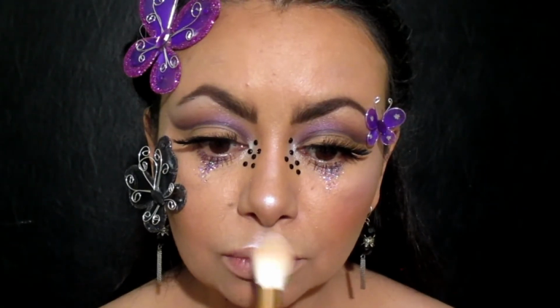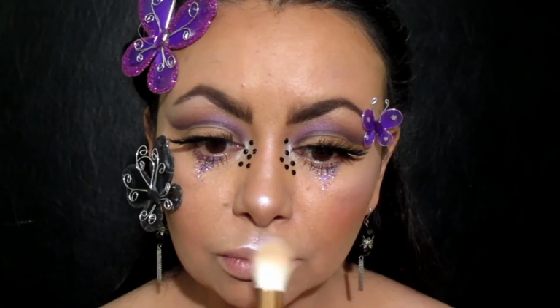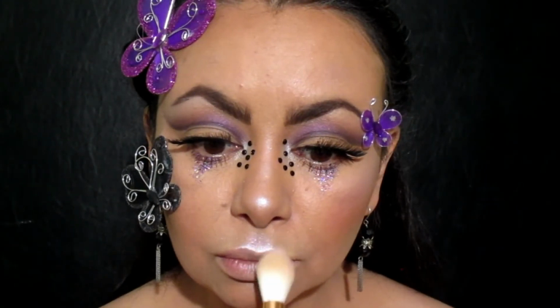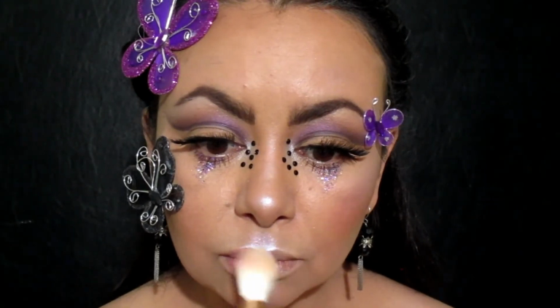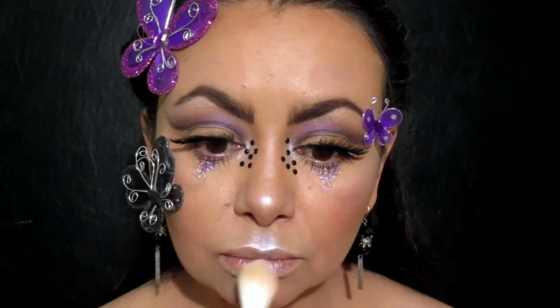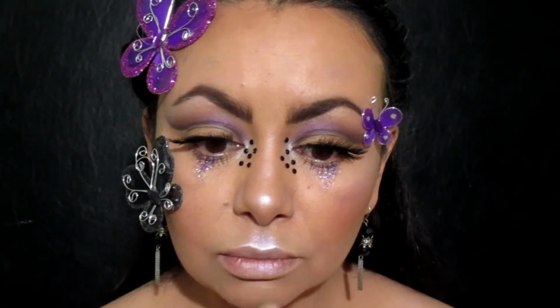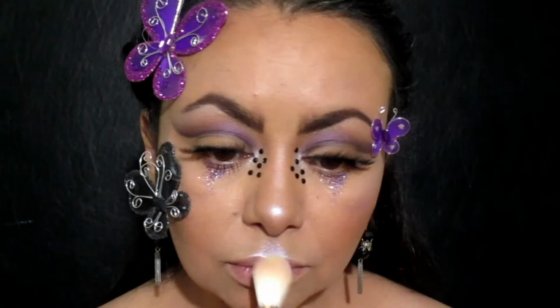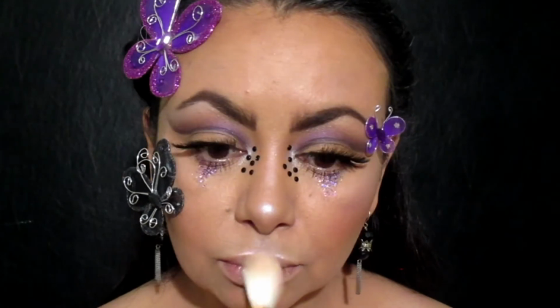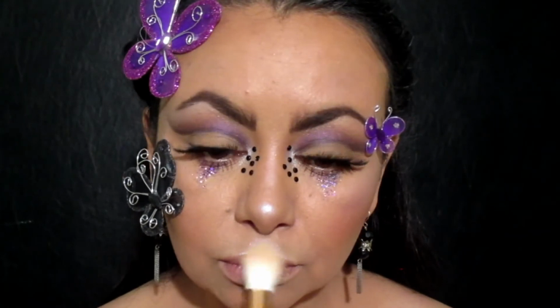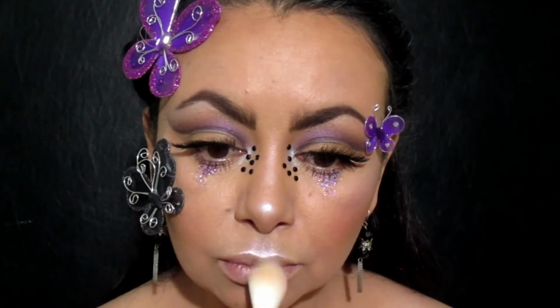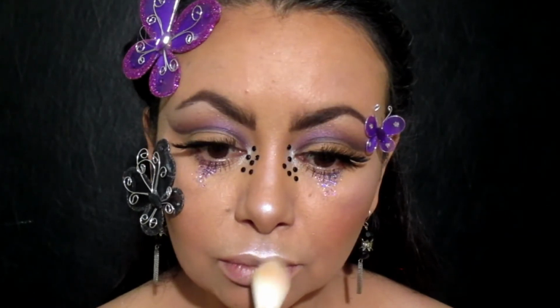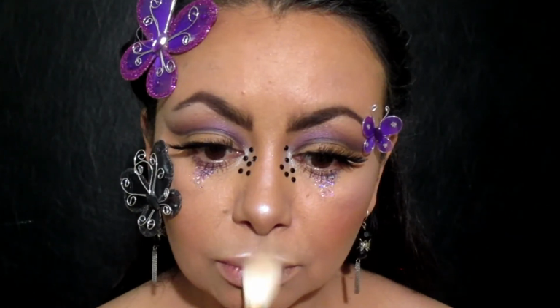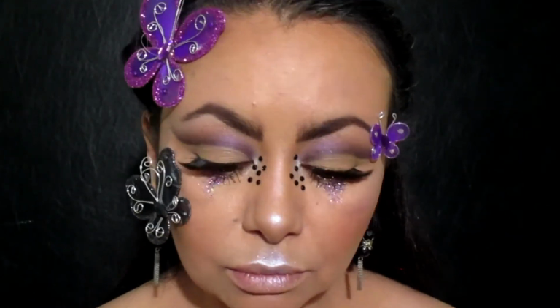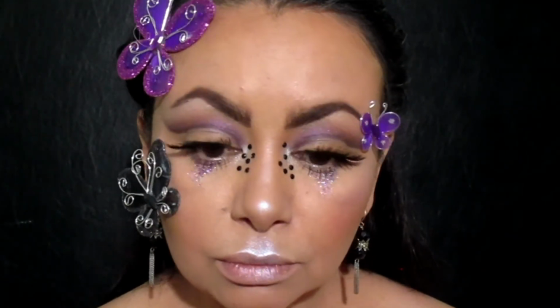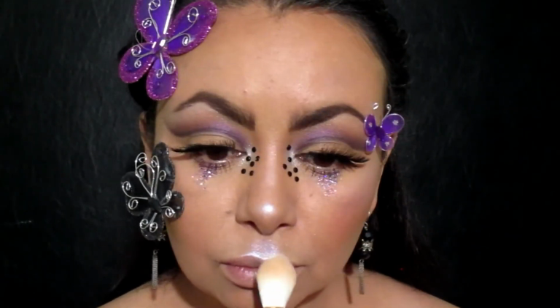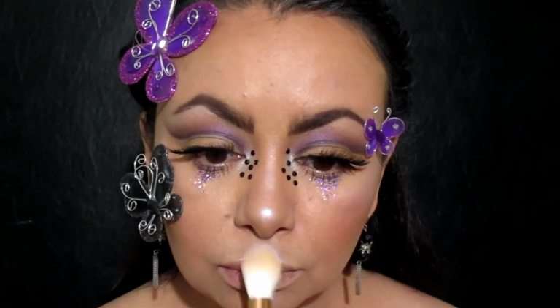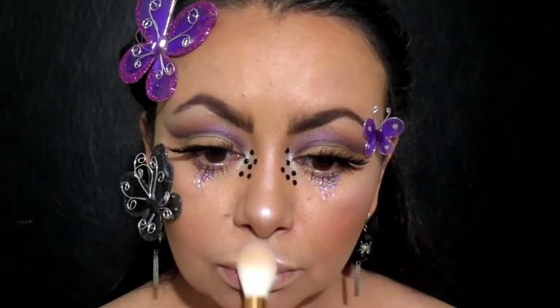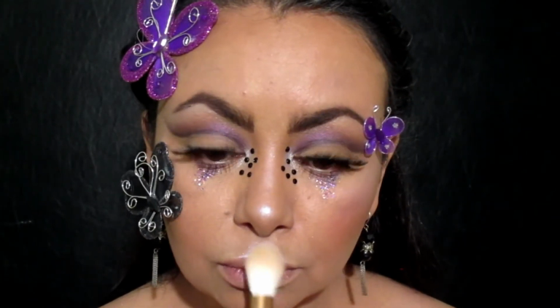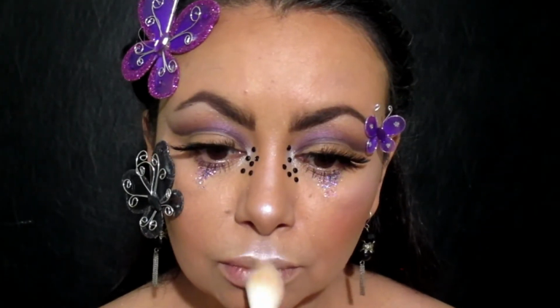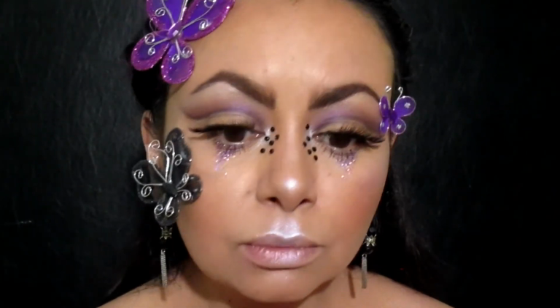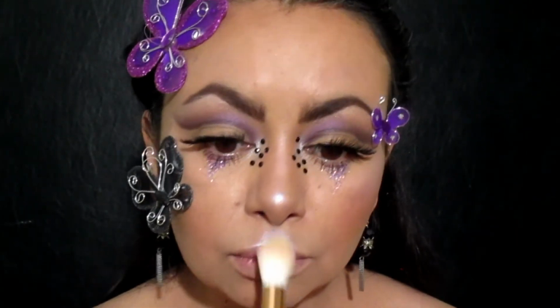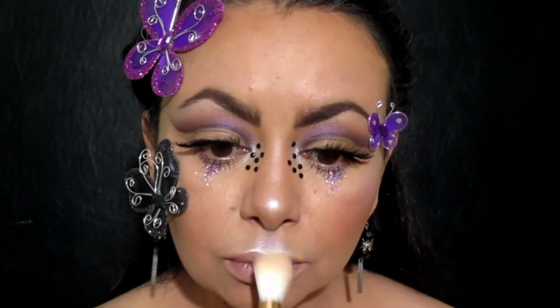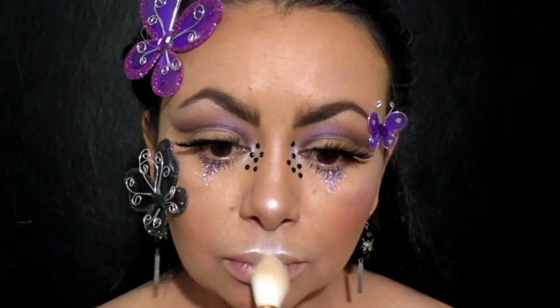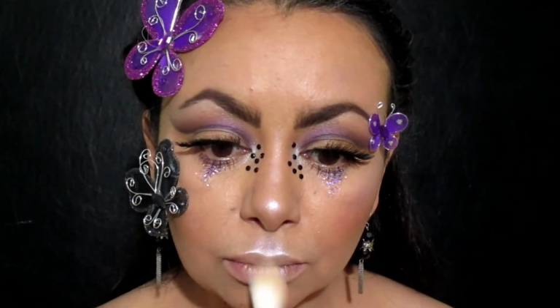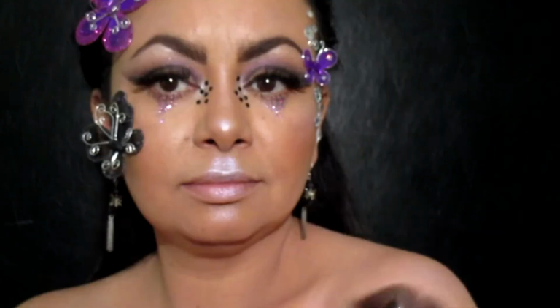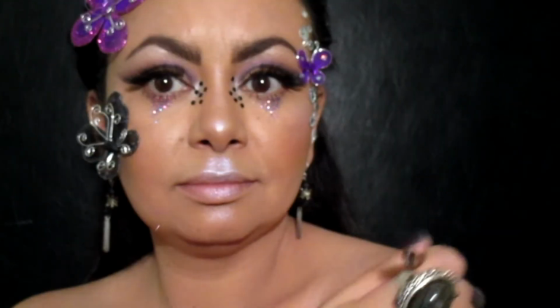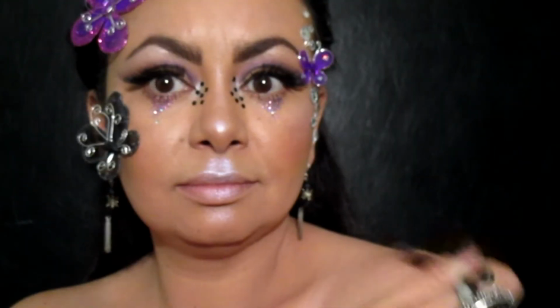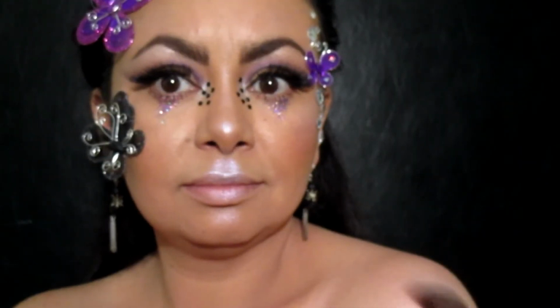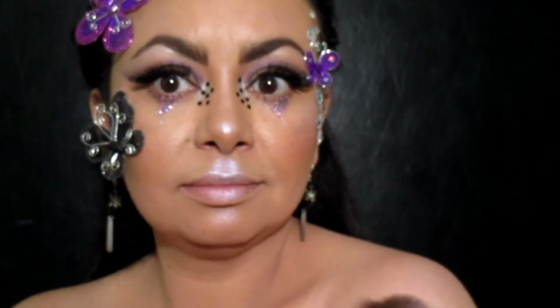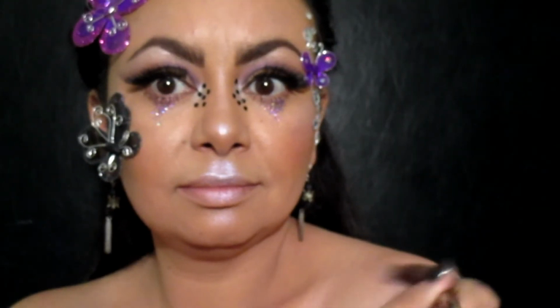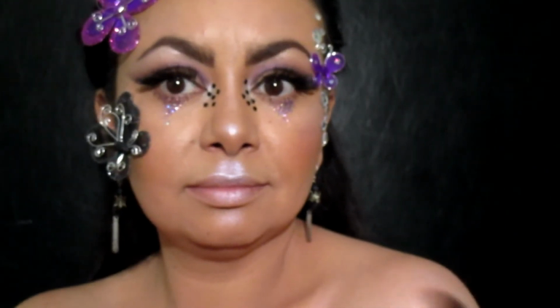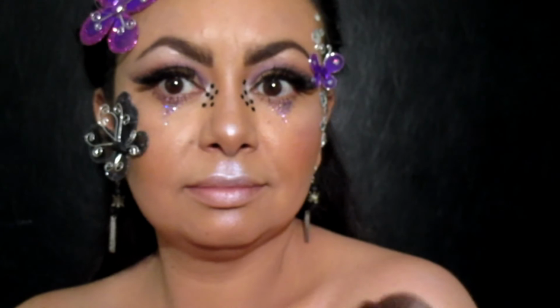En el área del arco de cupido voy a exagerar la aplicación, y también lo voy a aplicar en mis hombros.